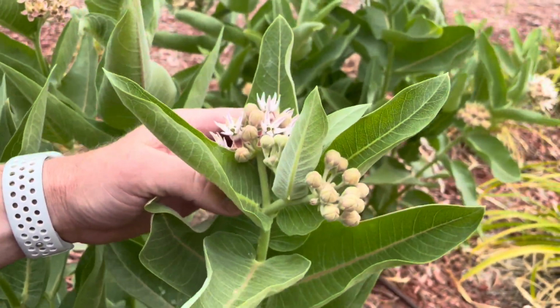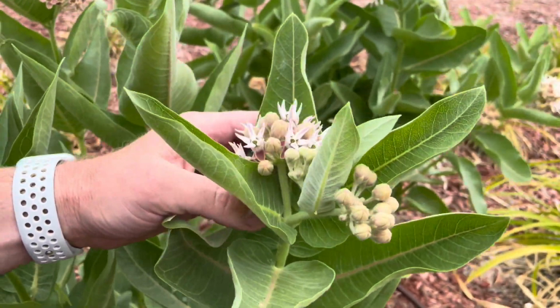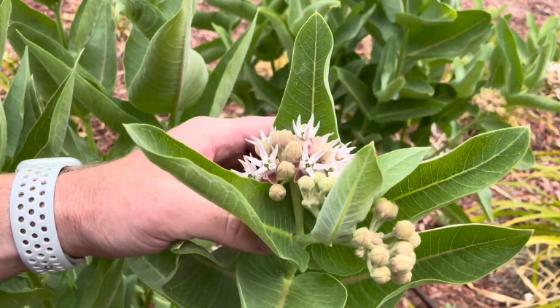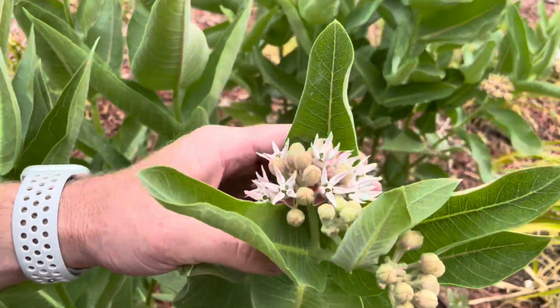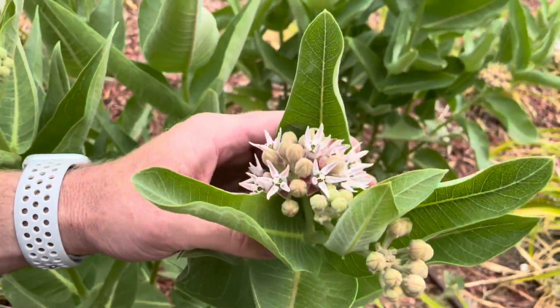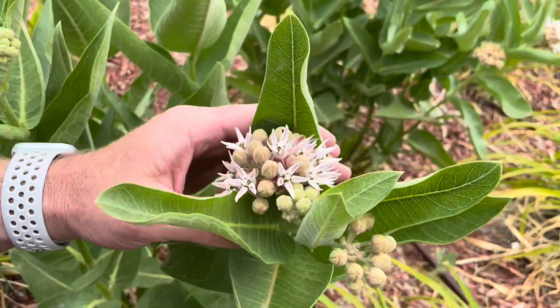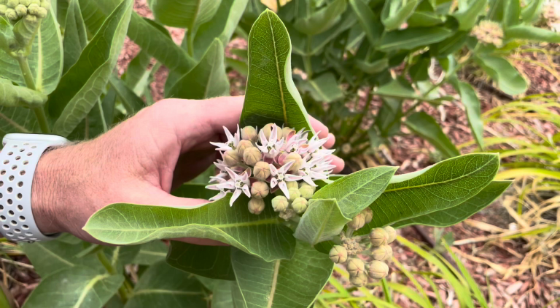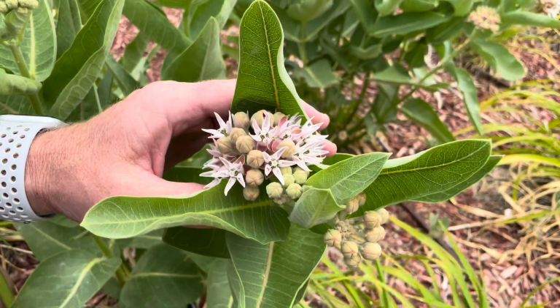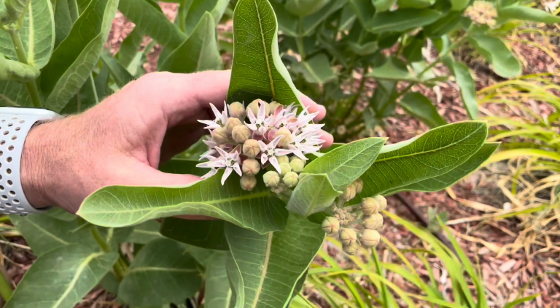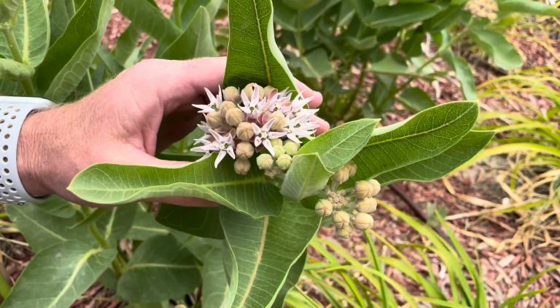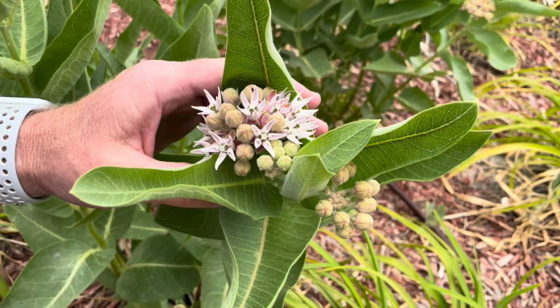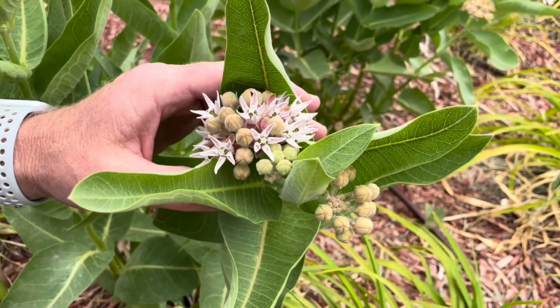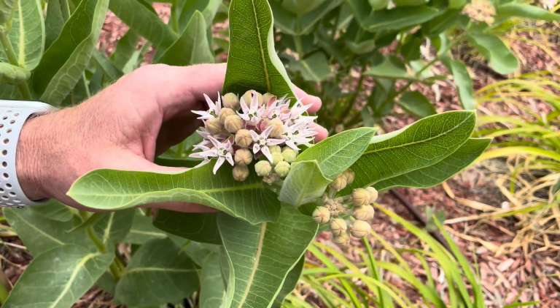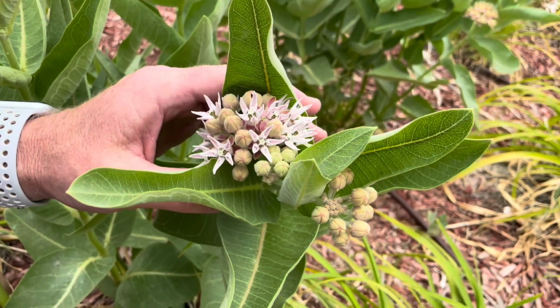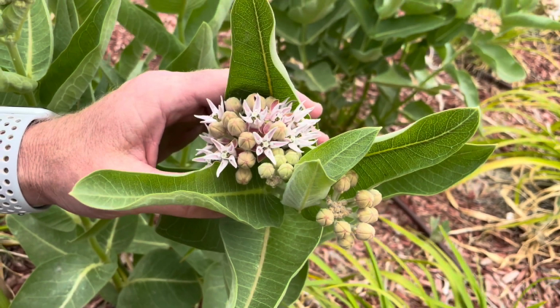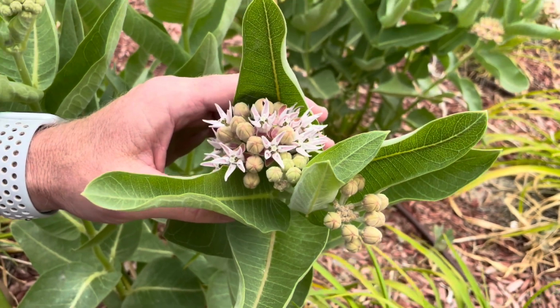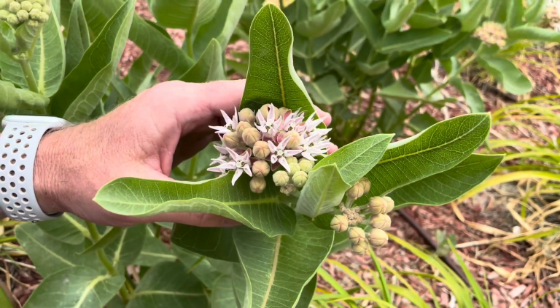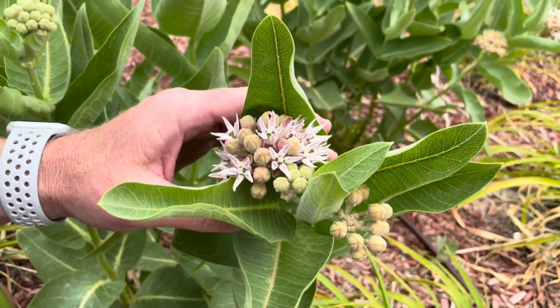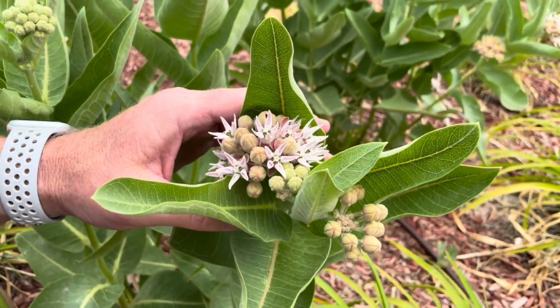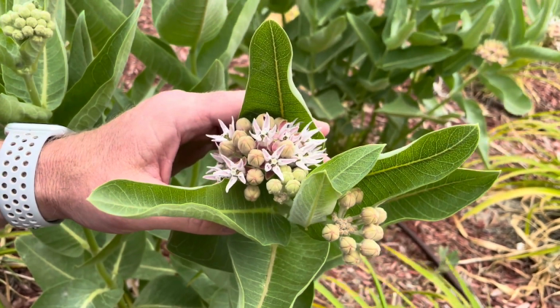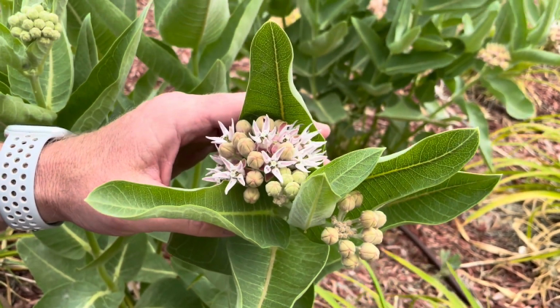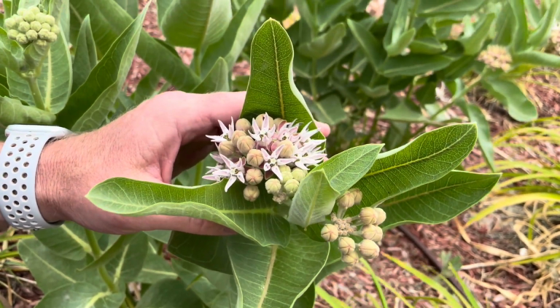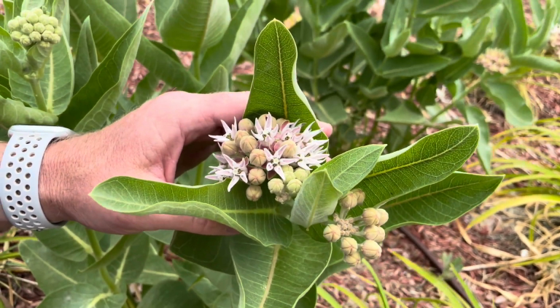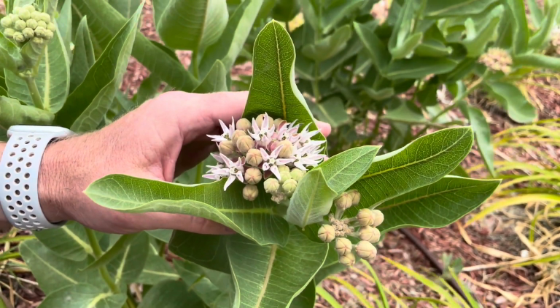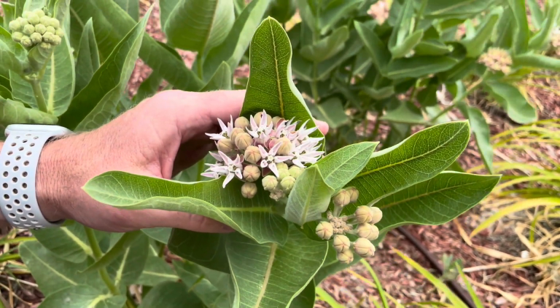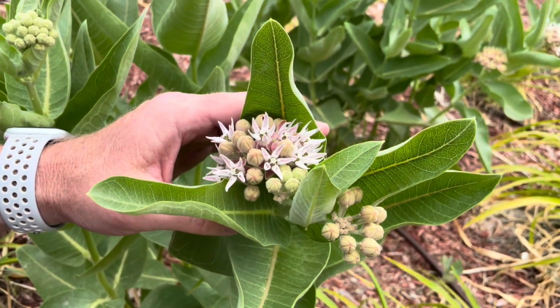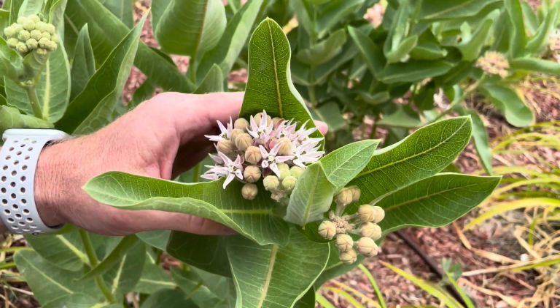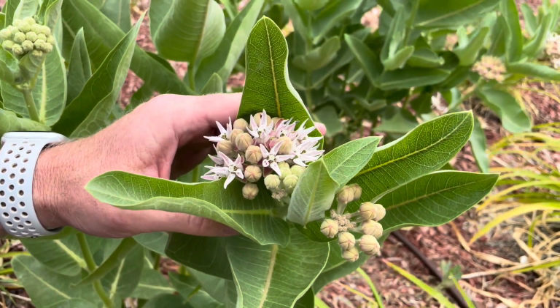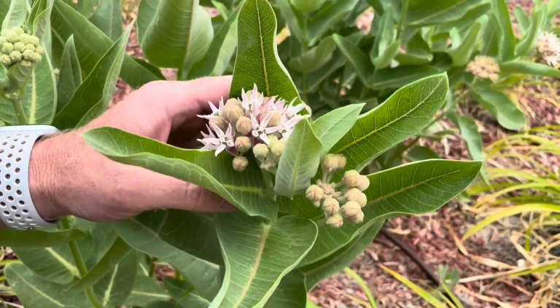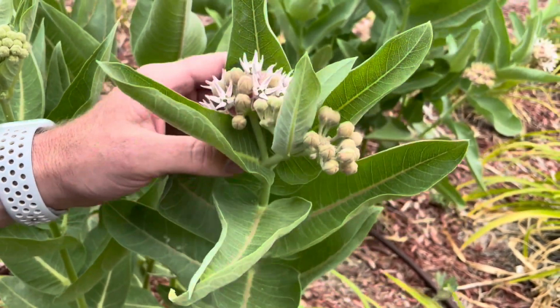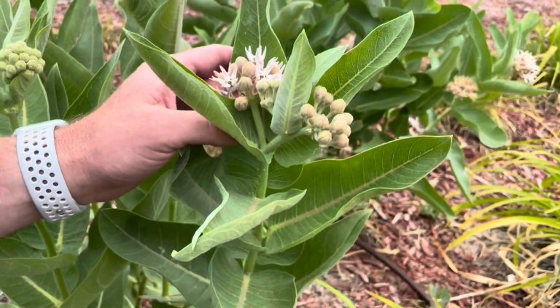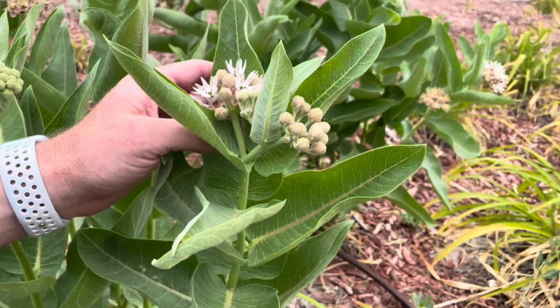However, in the West we have a lot fewer monarchs. So I wasn't able to do any measurements — I didn't see any additional eggs being laid on these. Look how lush that is.